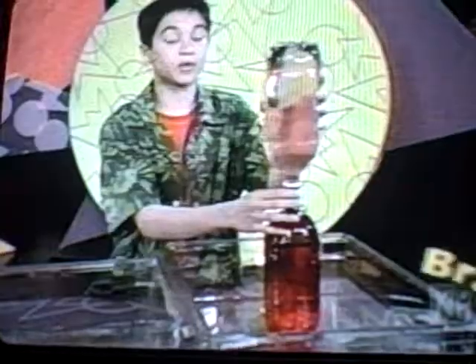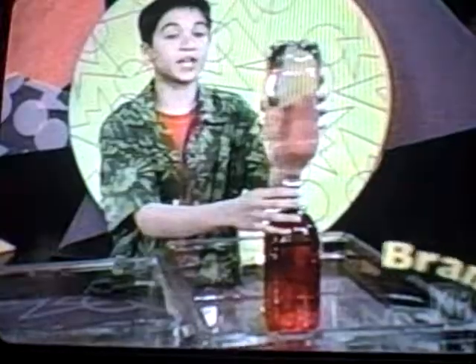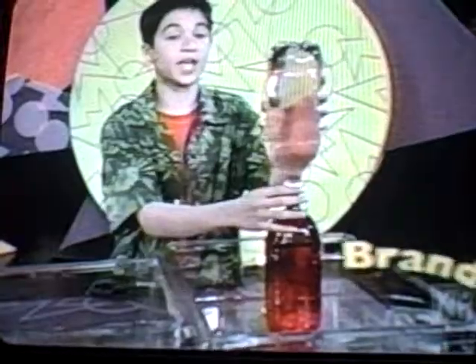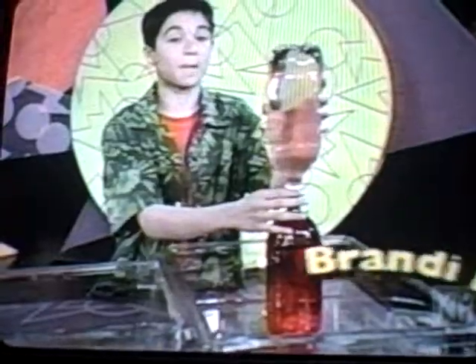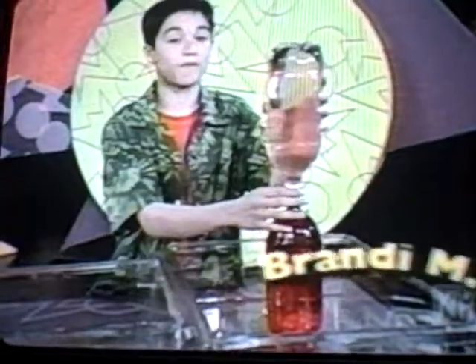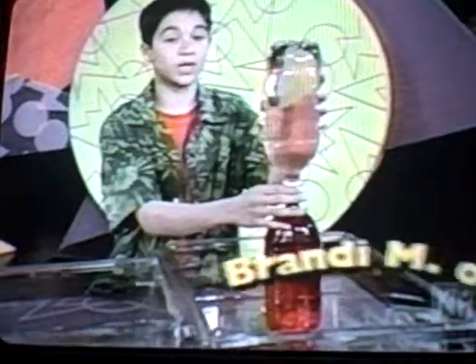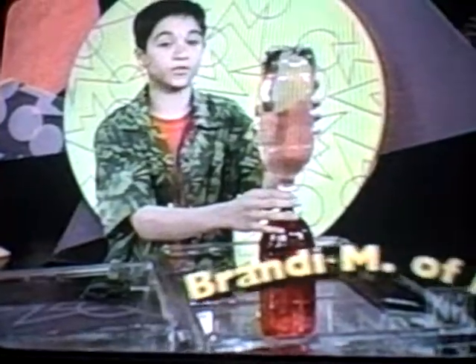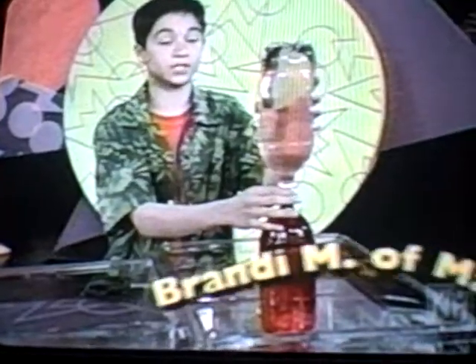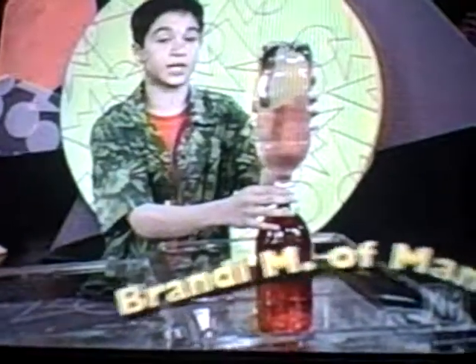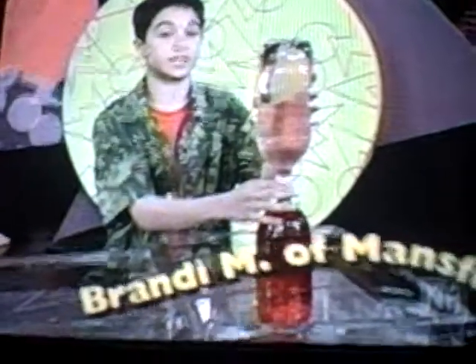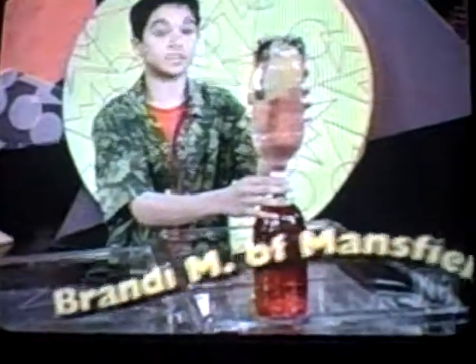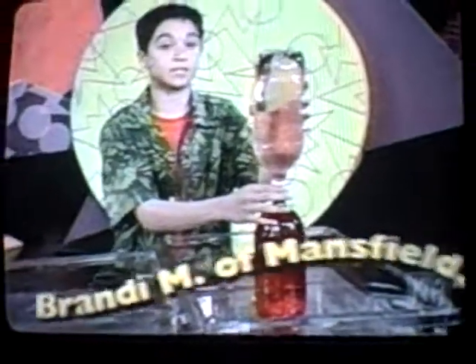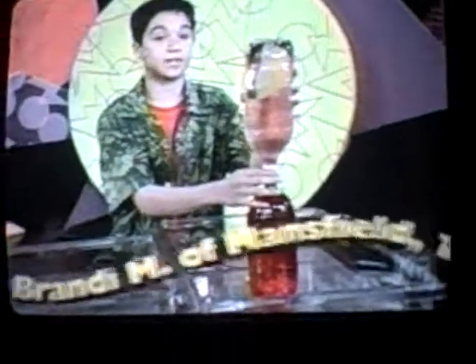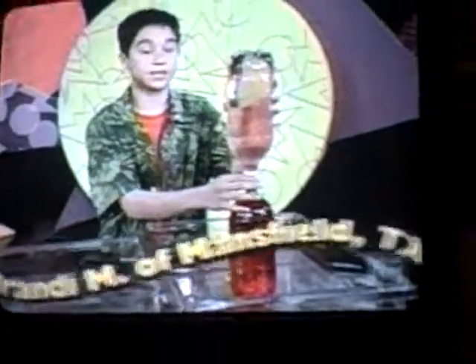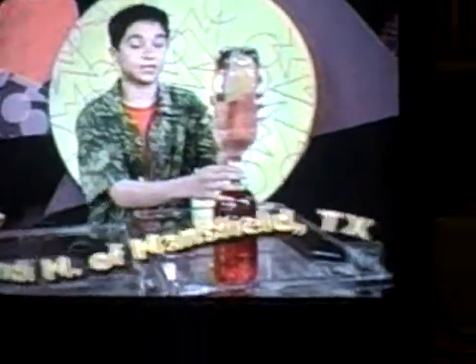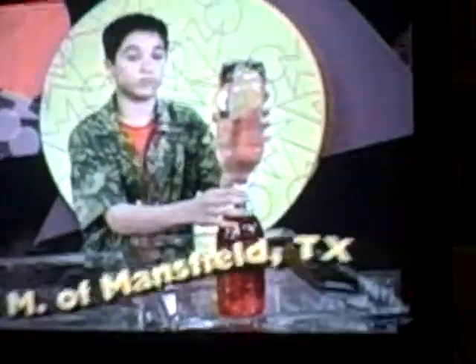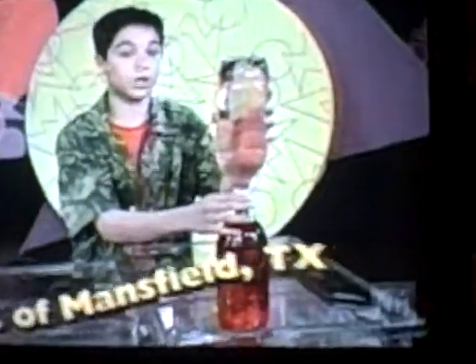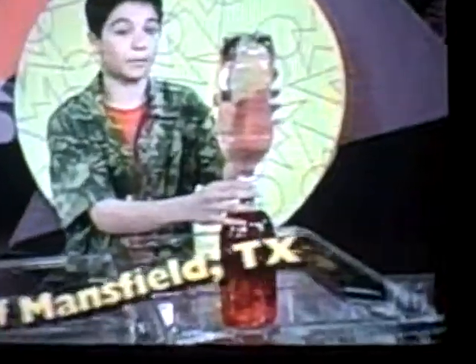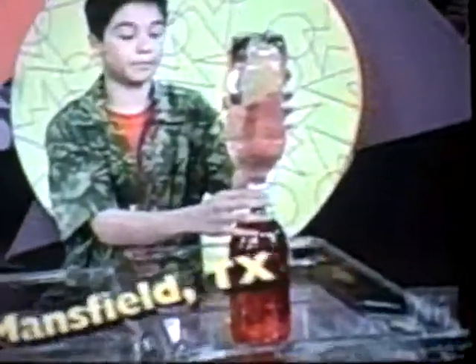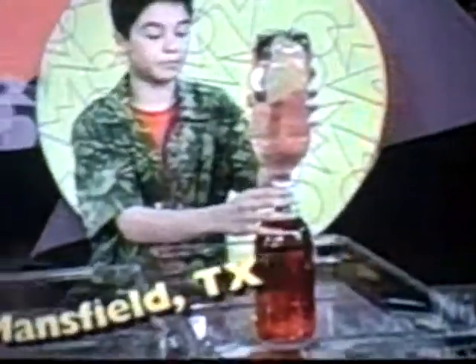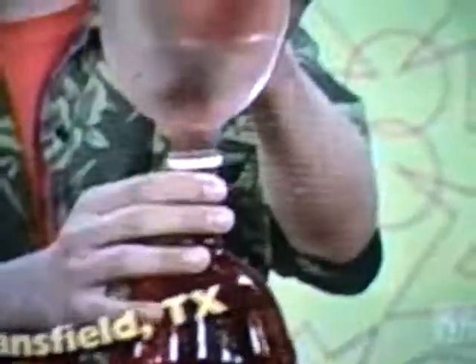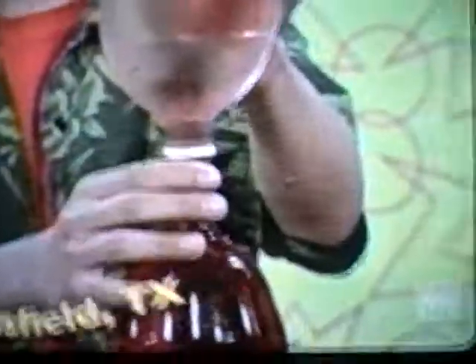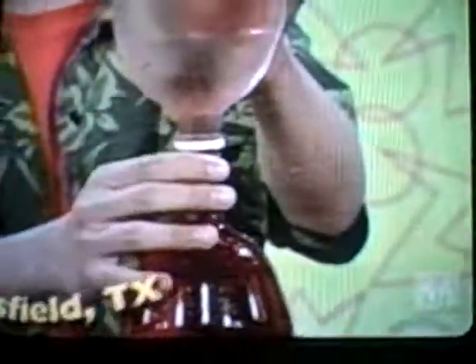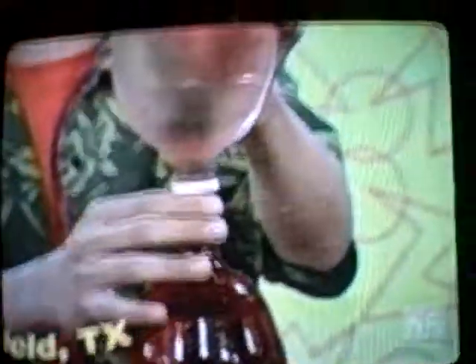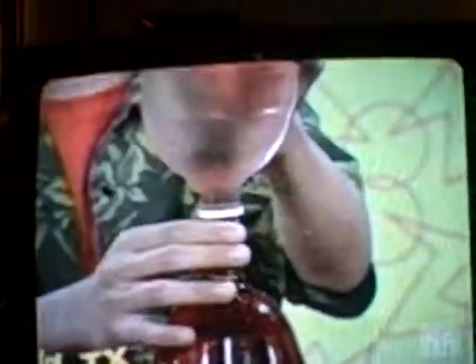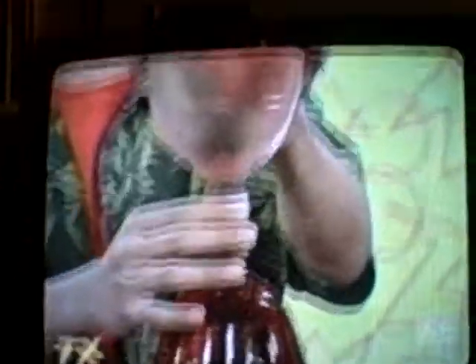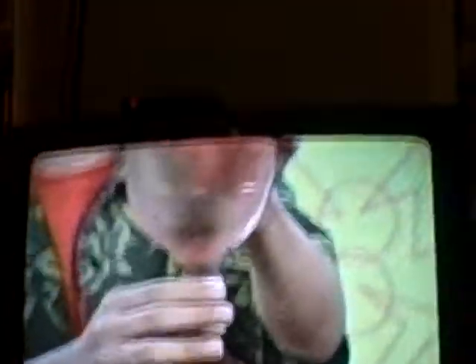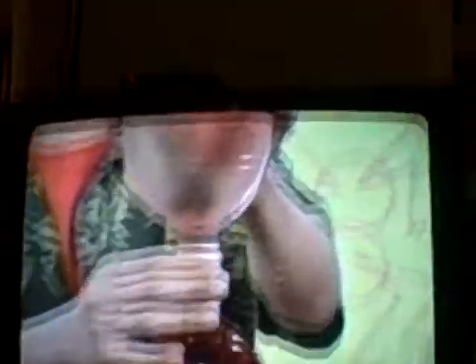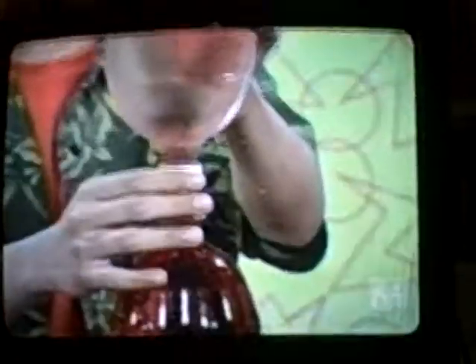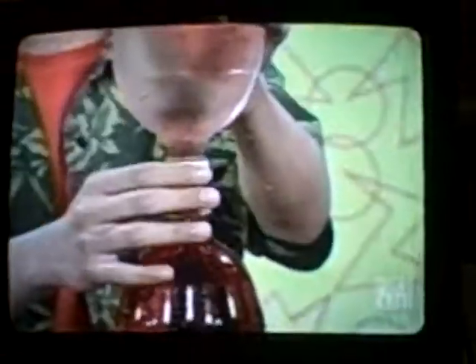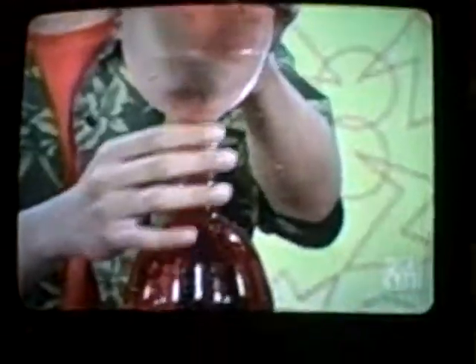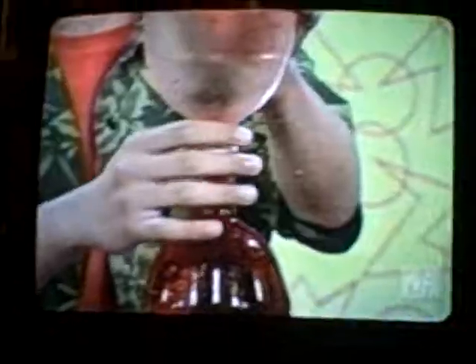Brandy M. of Mansfield, Texas sent us this phenomenon. Here's a way you can test it out for yourself.